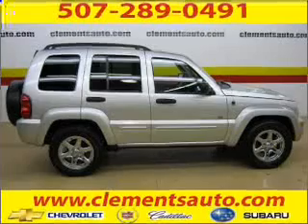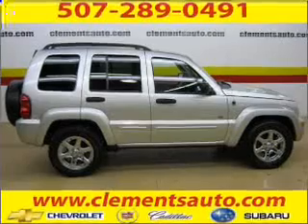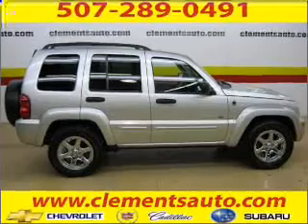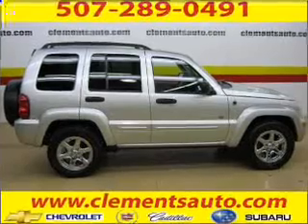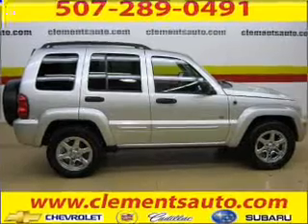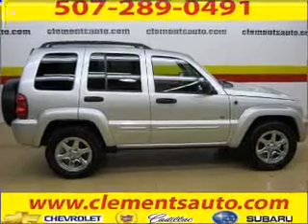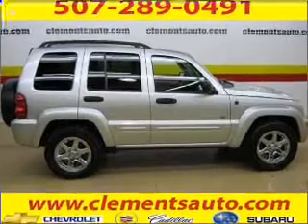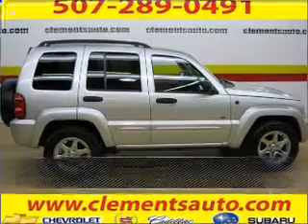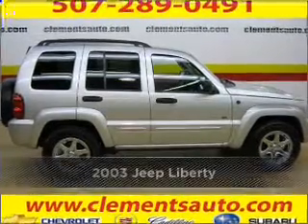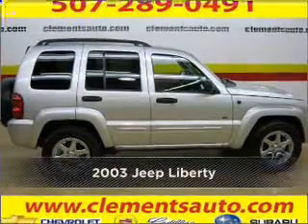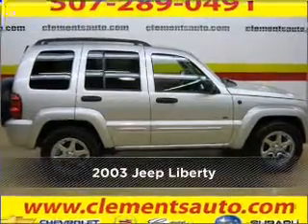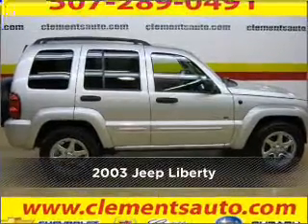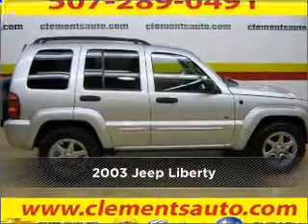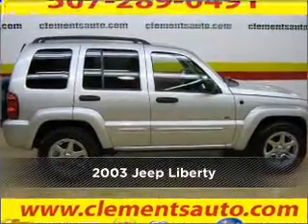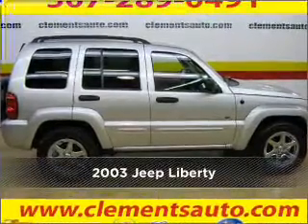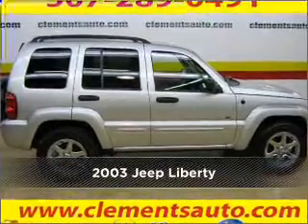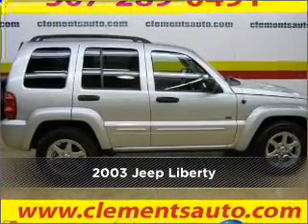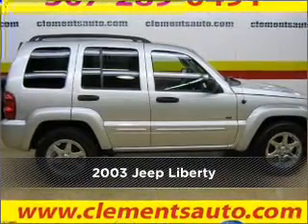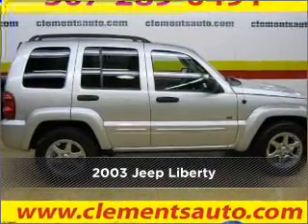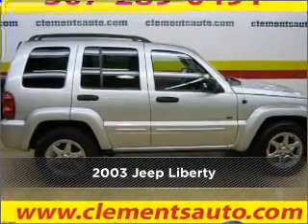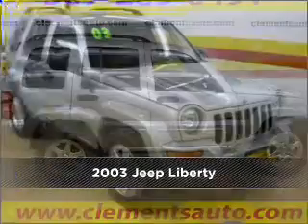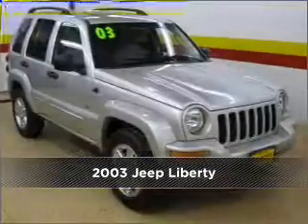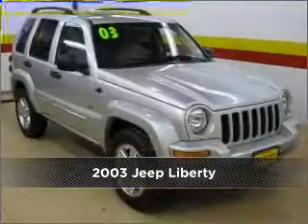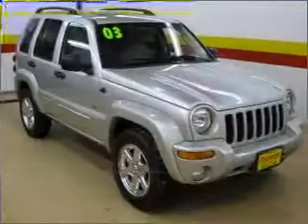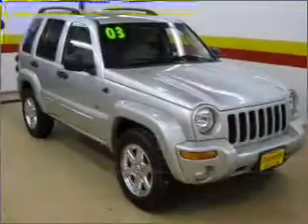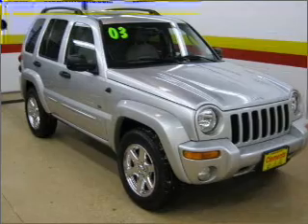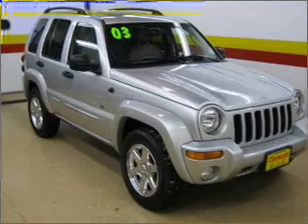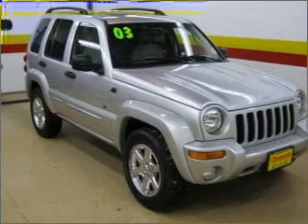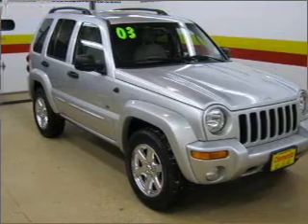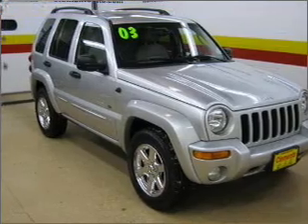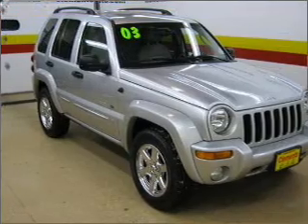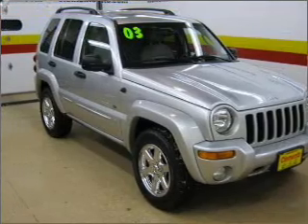Stand out in this 2003 Jeep Liberty. Your search stops here with this ideal auto.